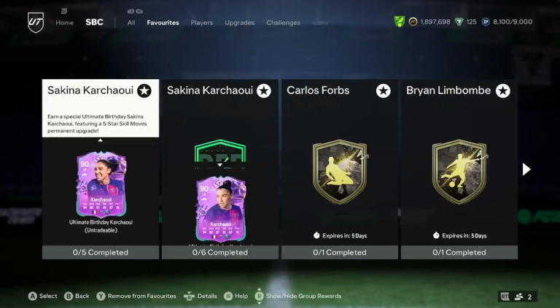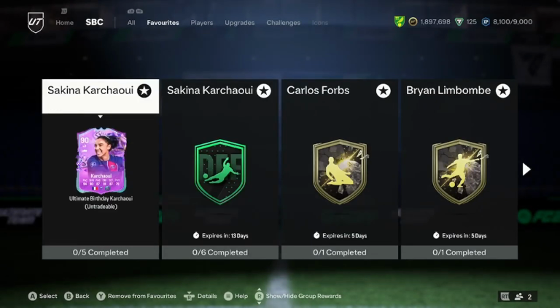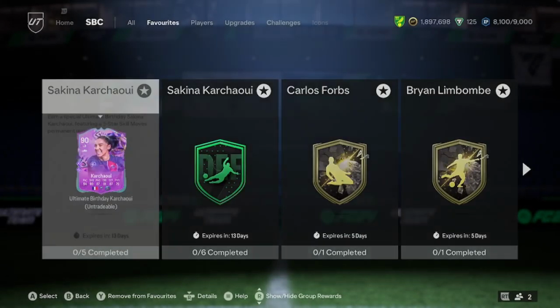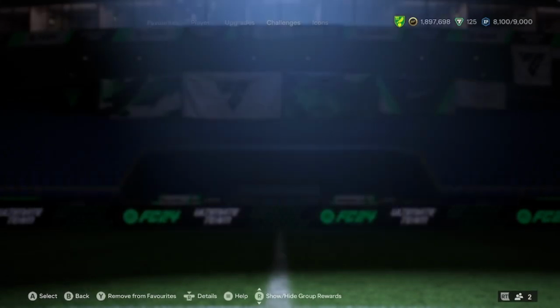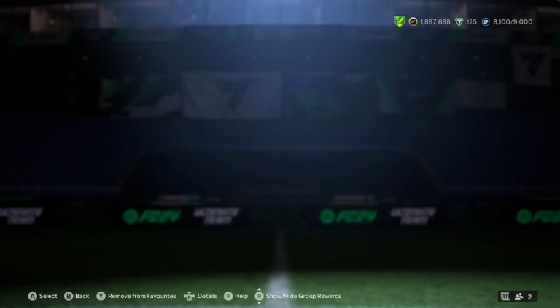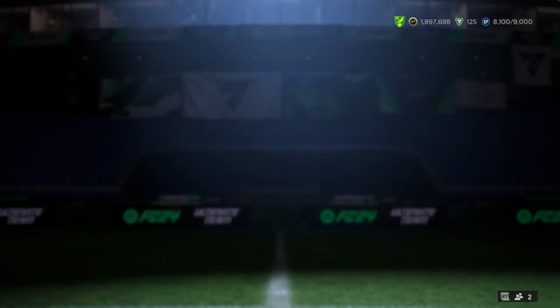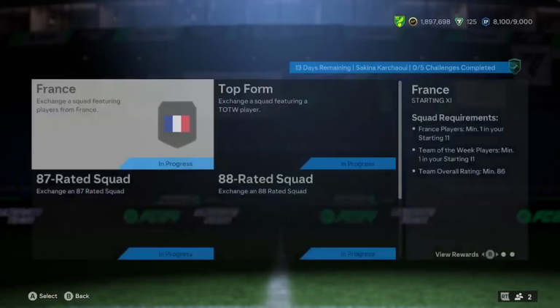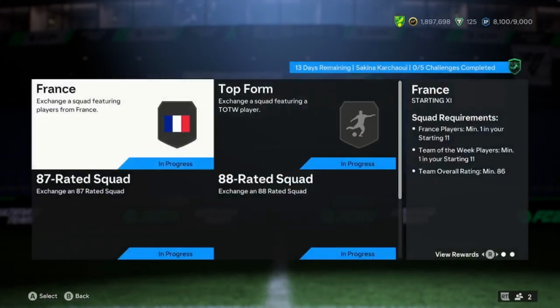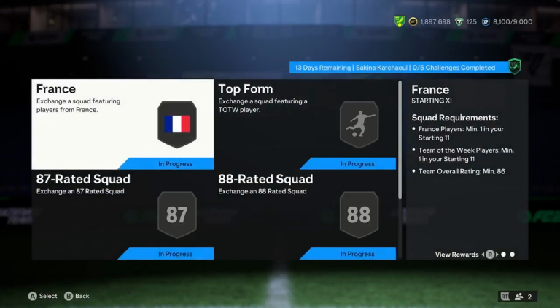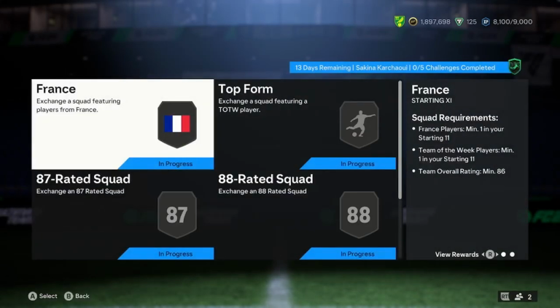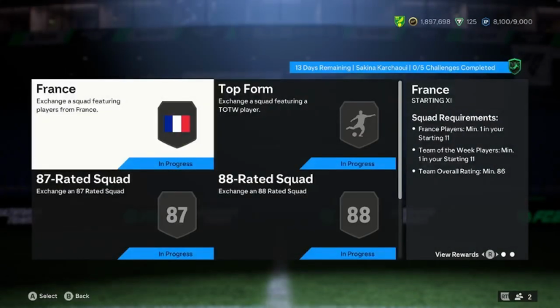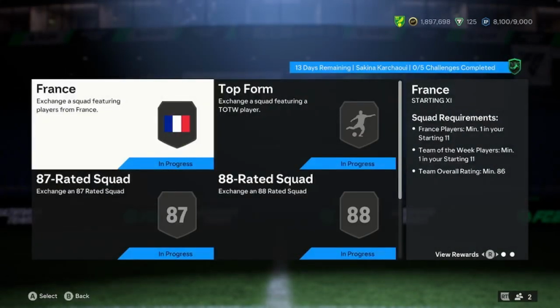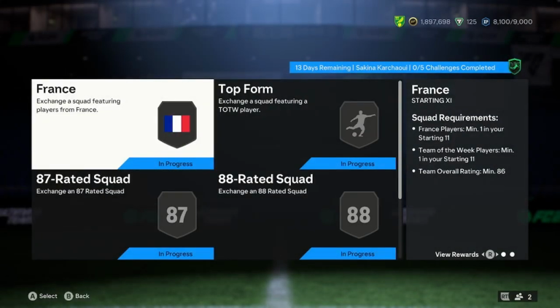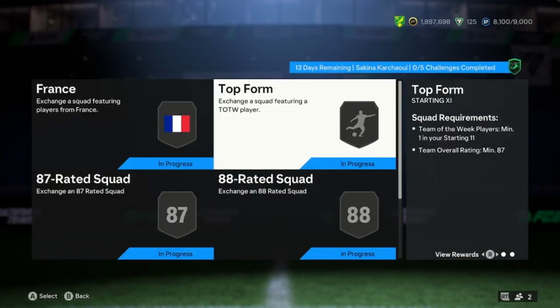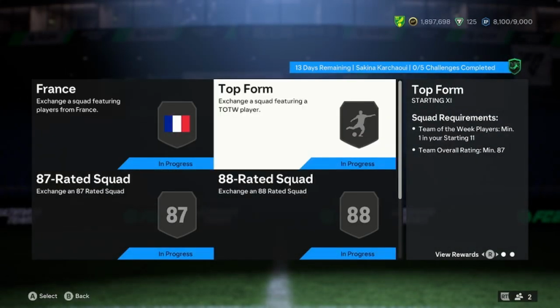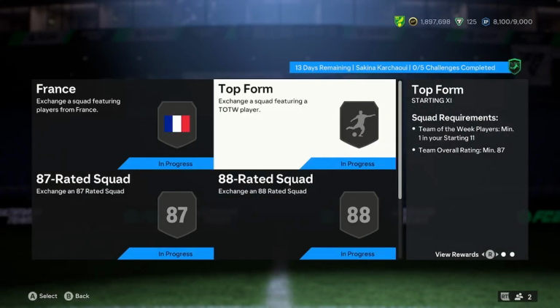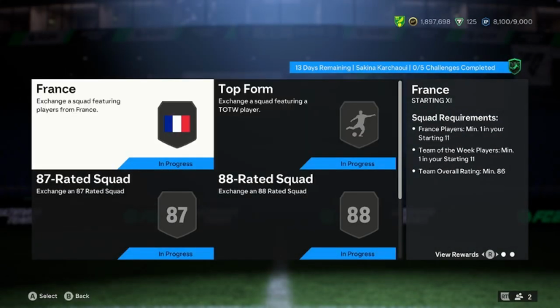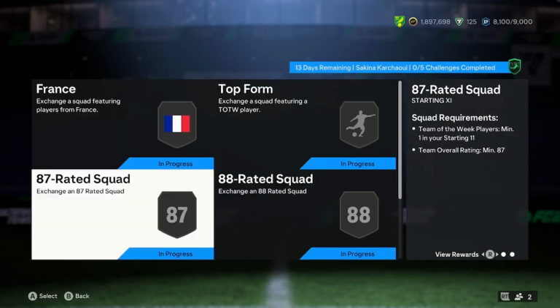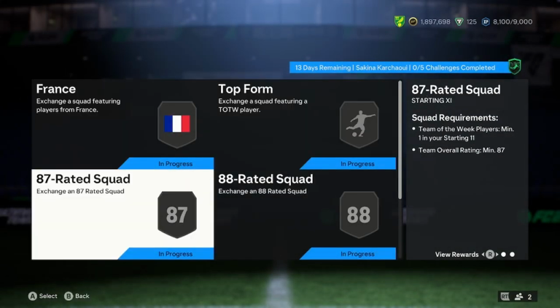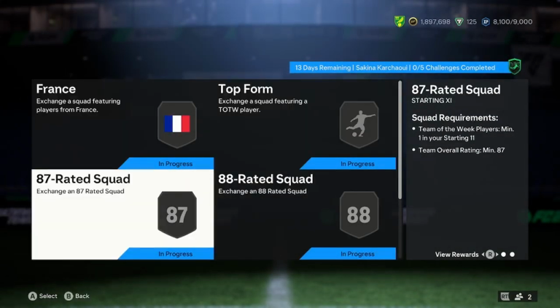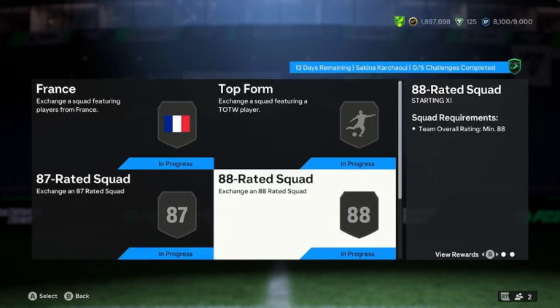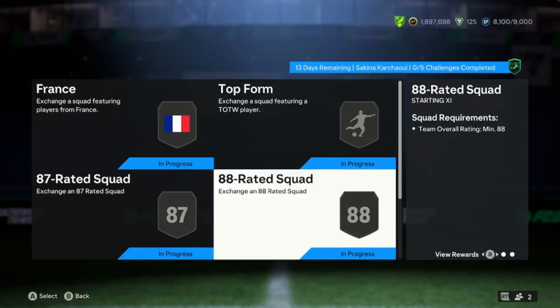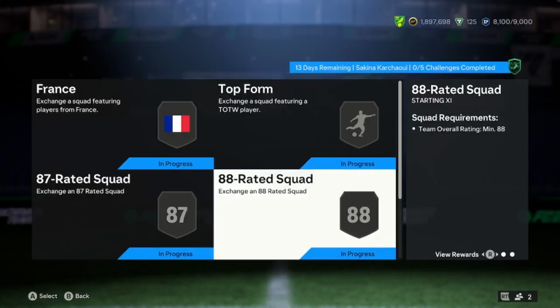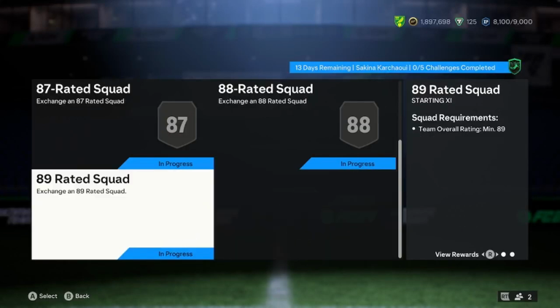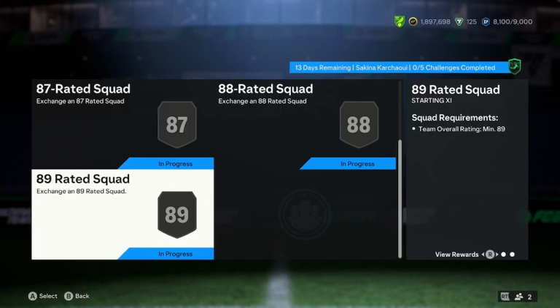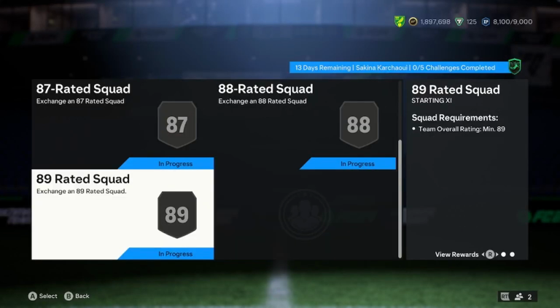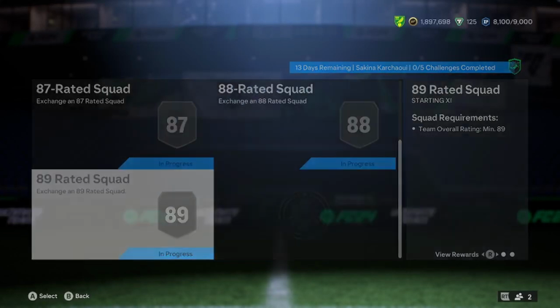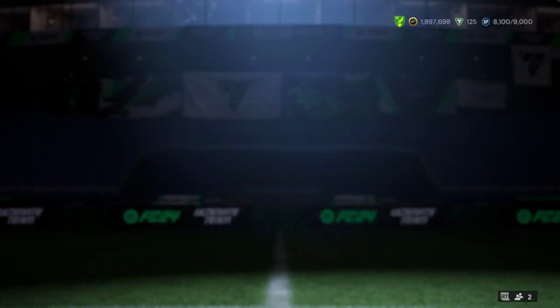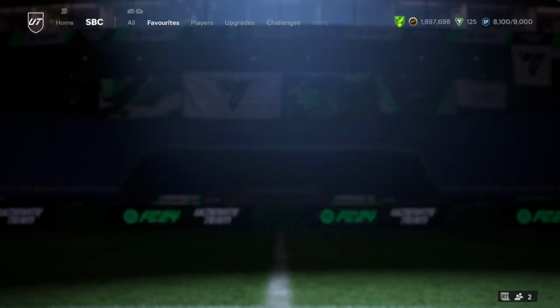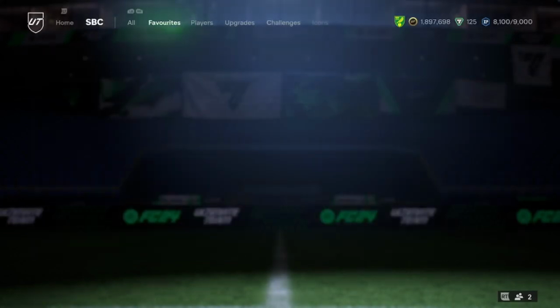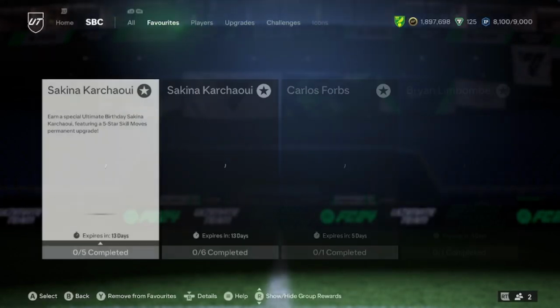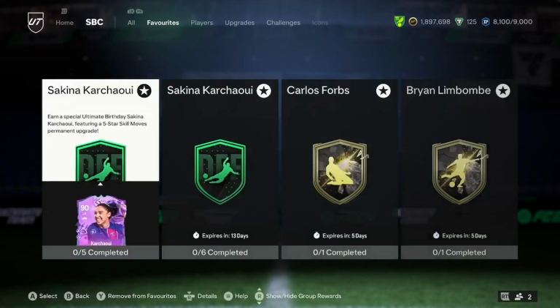The price for the 5-star skill version requires an 86 Team of the Week, 87 Team of the Week, 88, and 89.